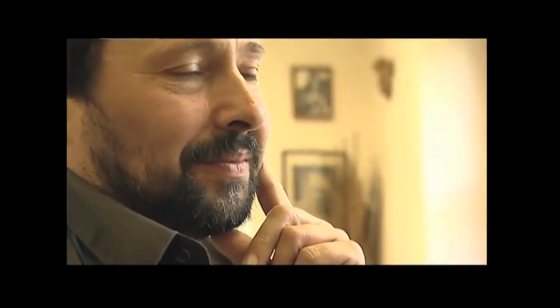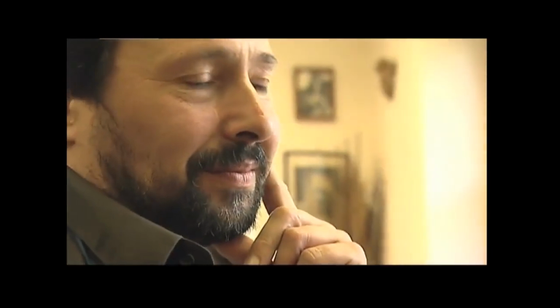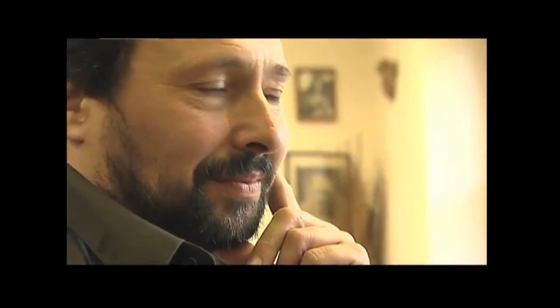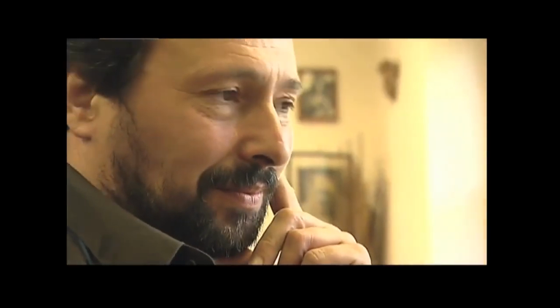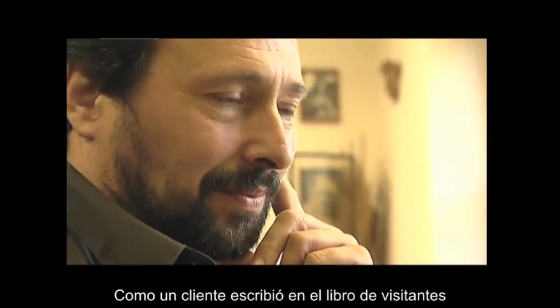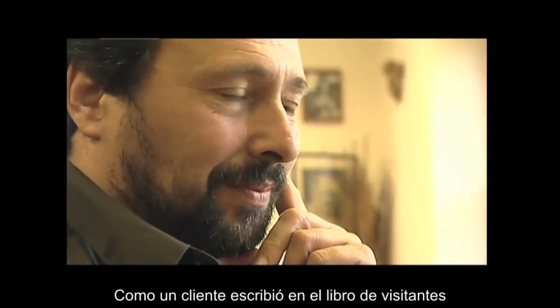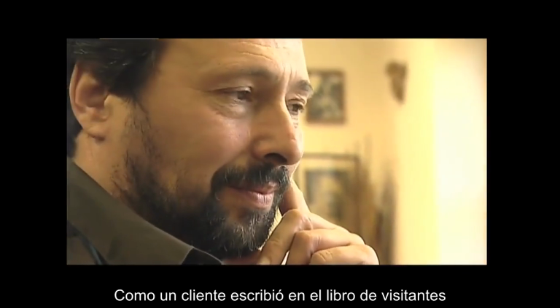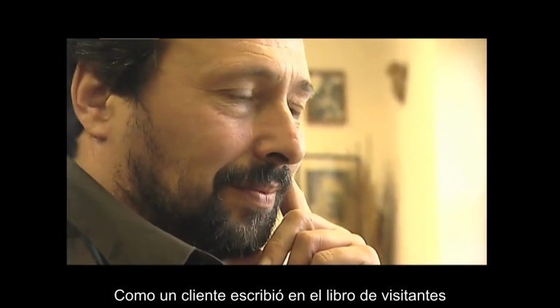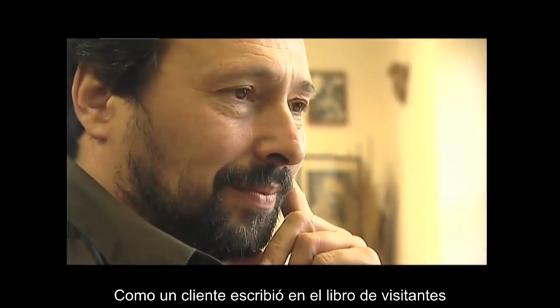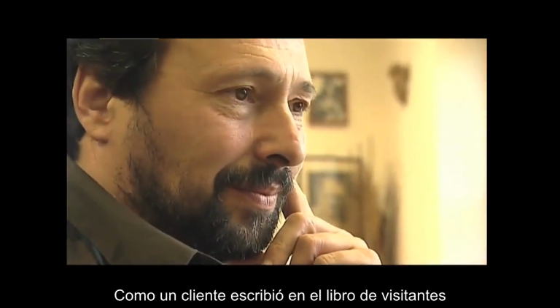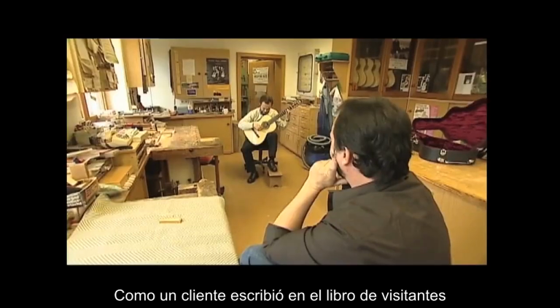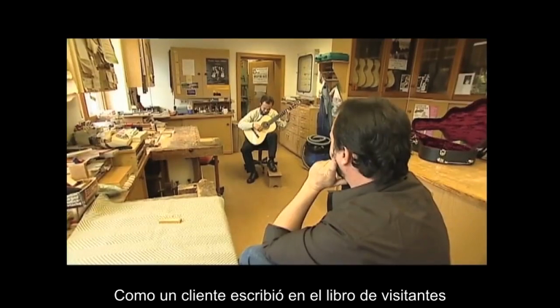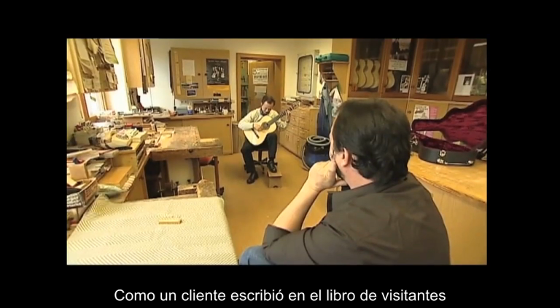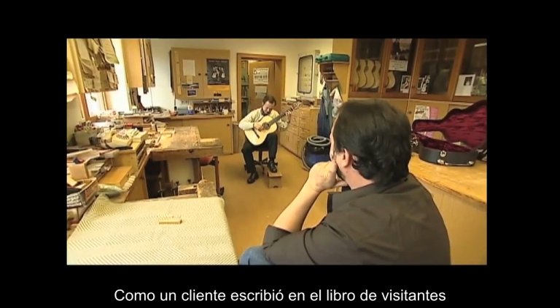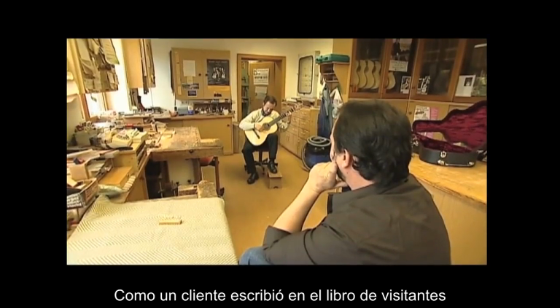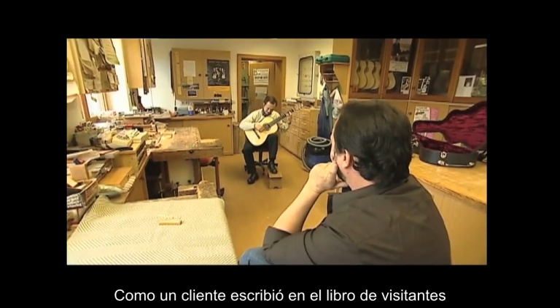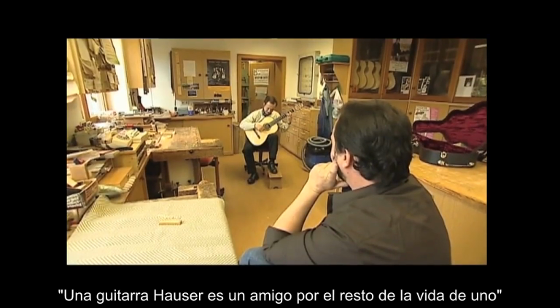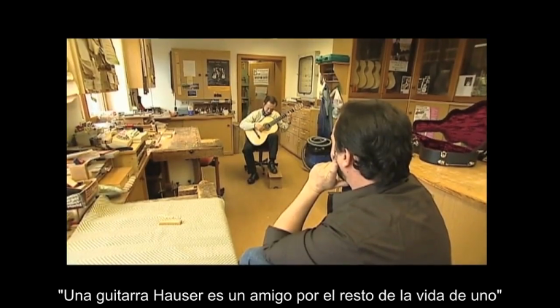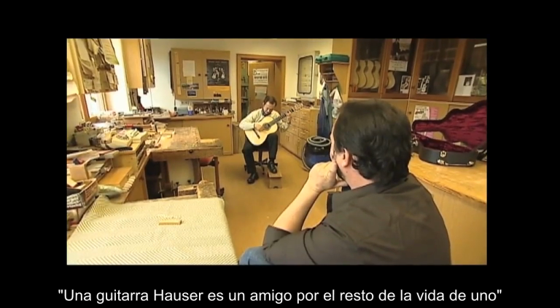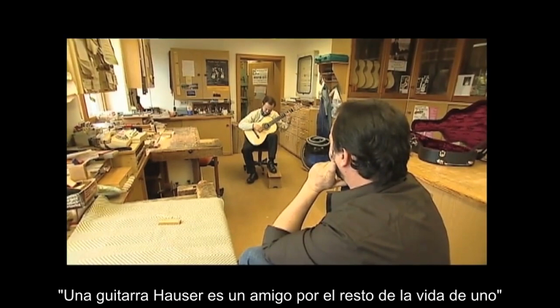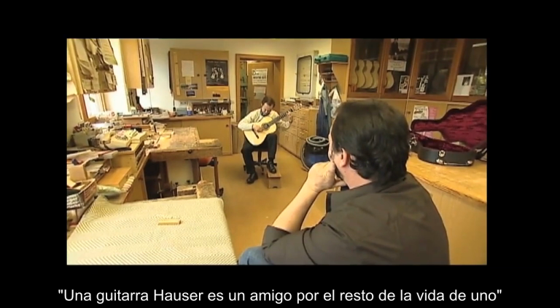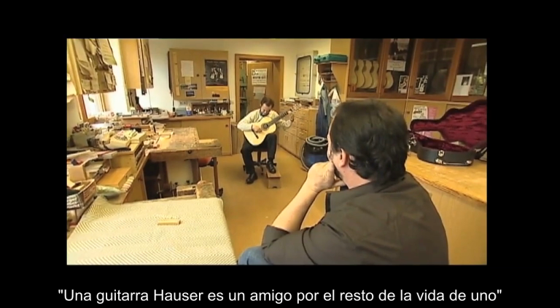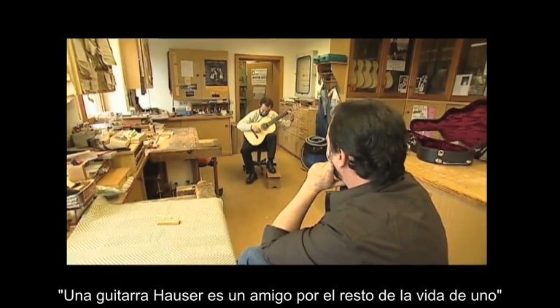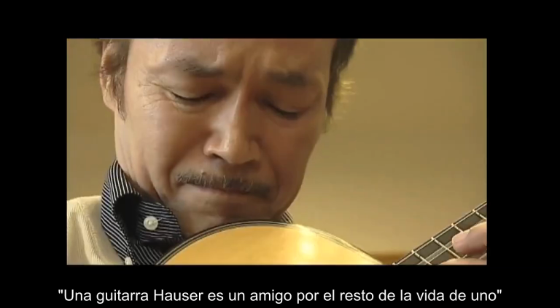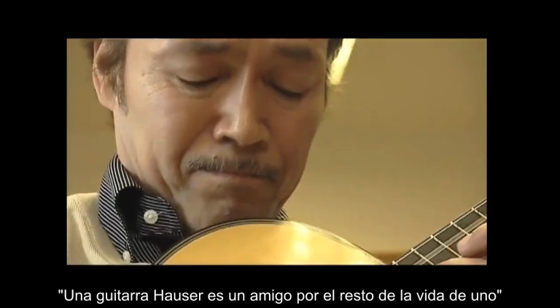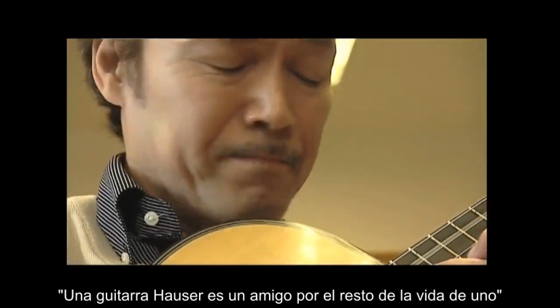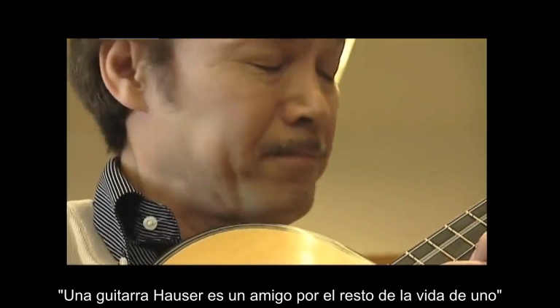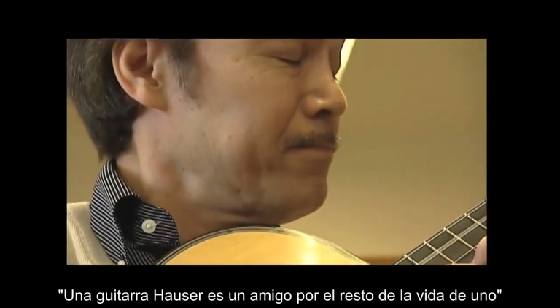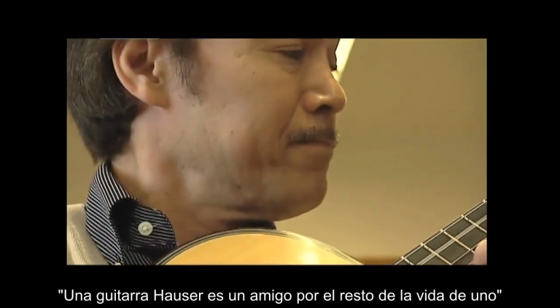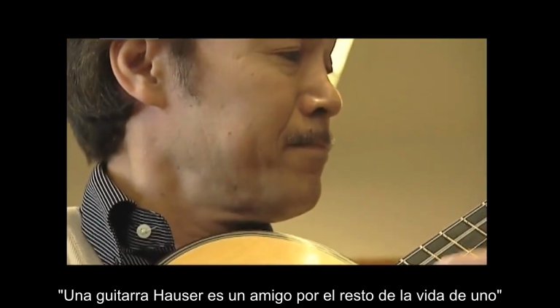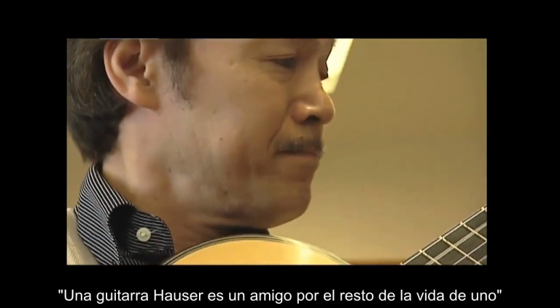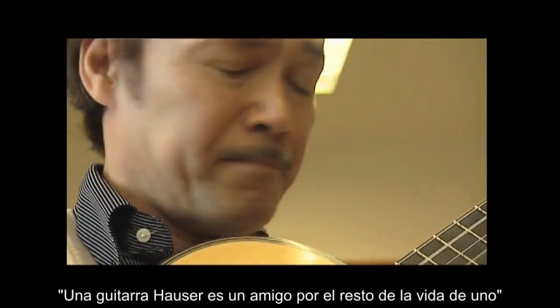As one customer wrote in the guest book, a Hauser guitar is a friend for the rest of one's life.